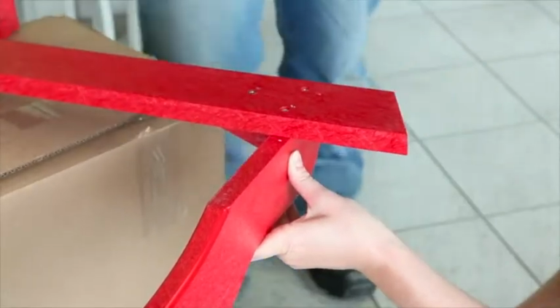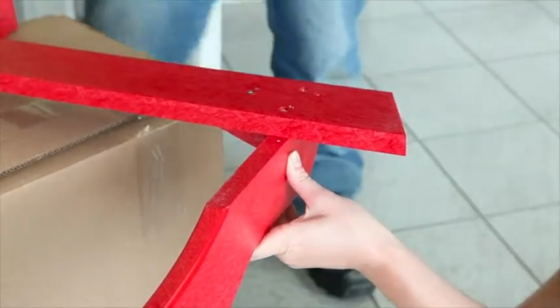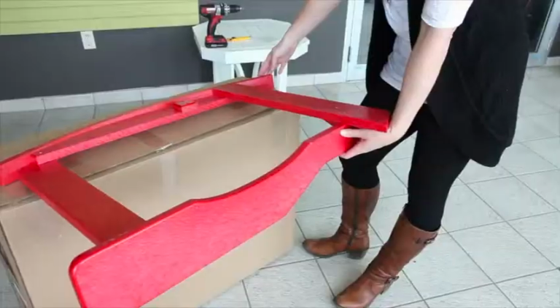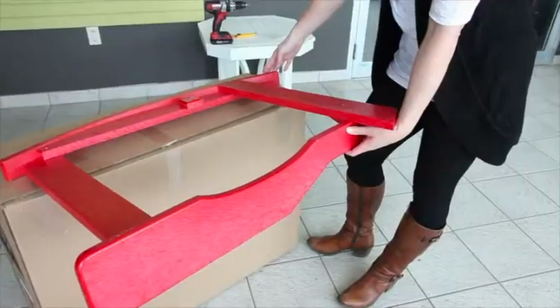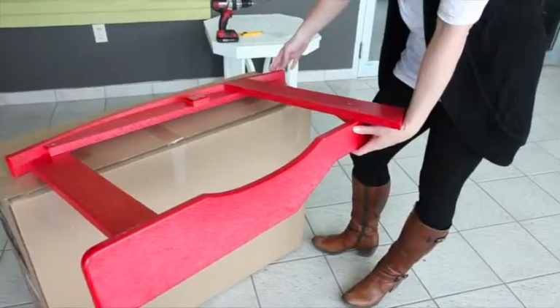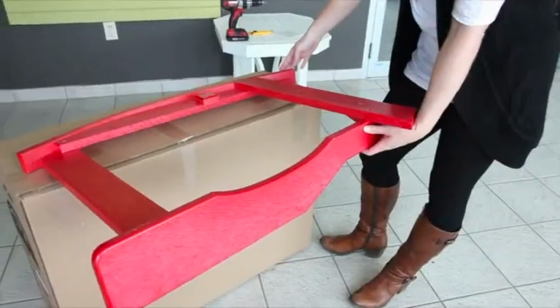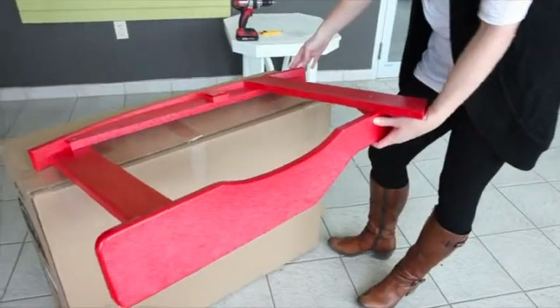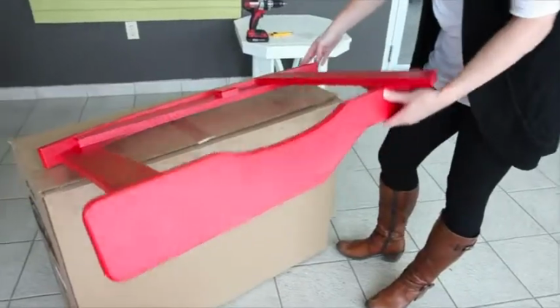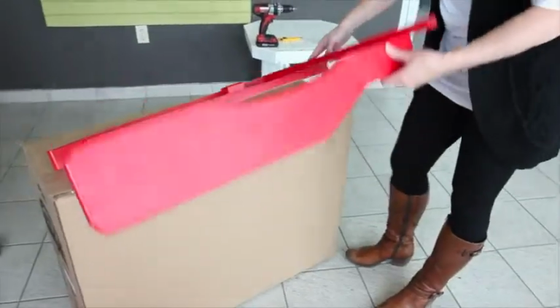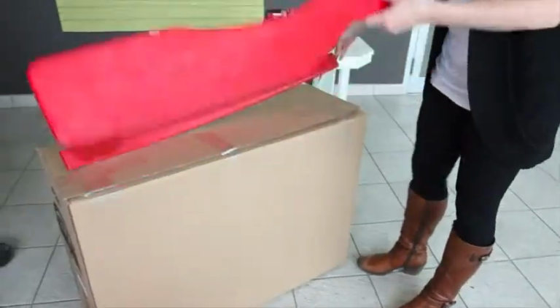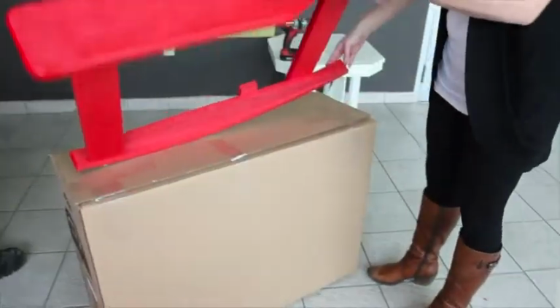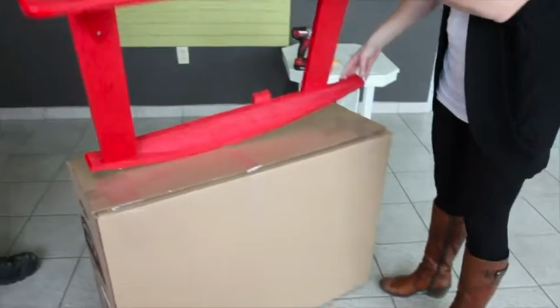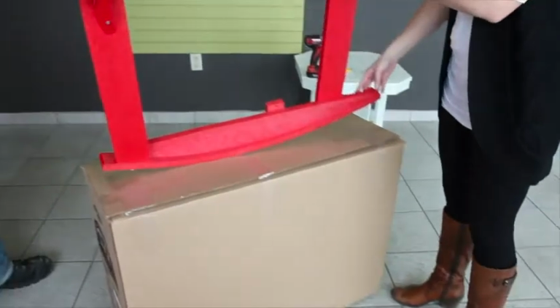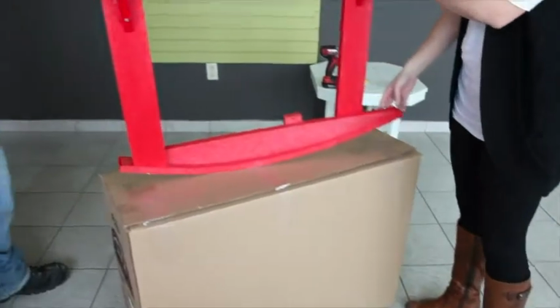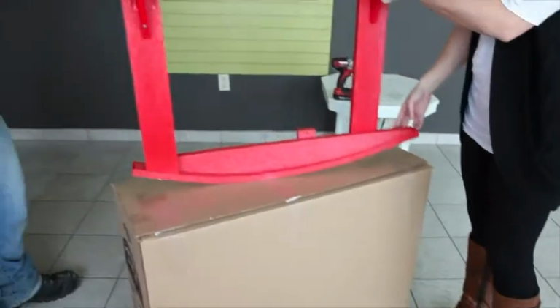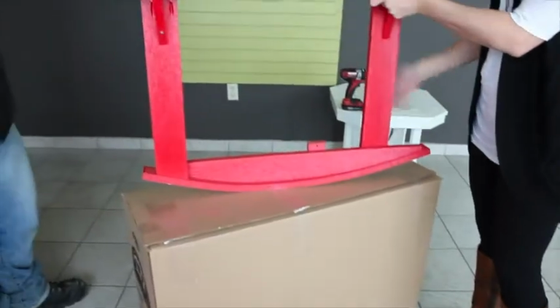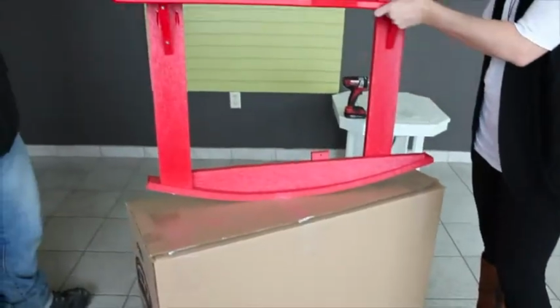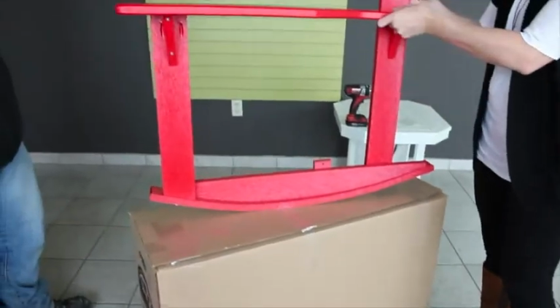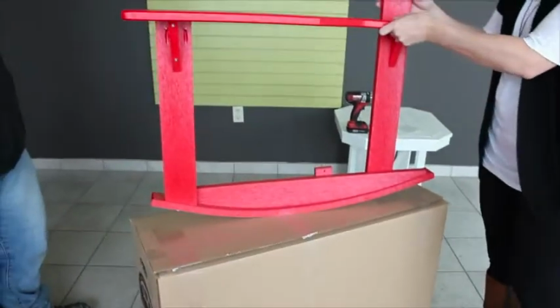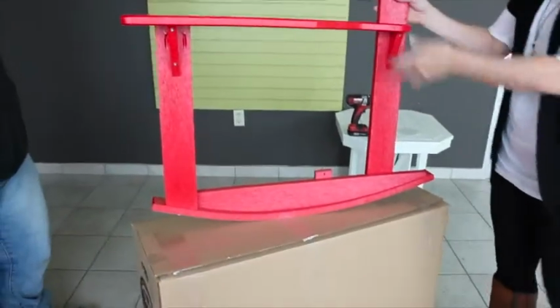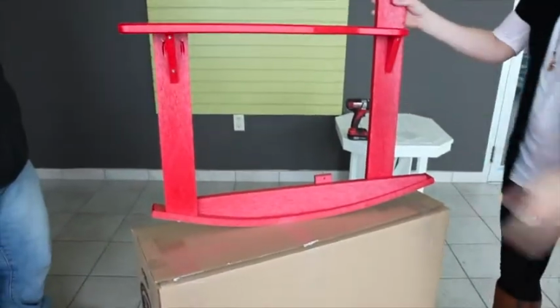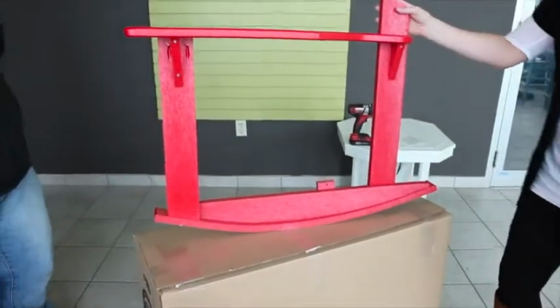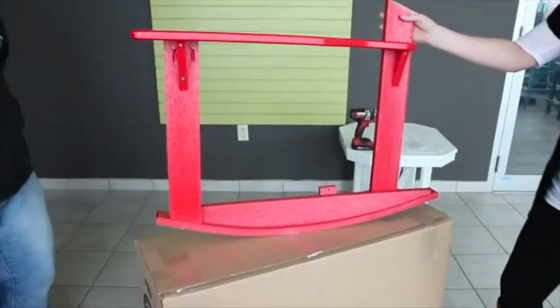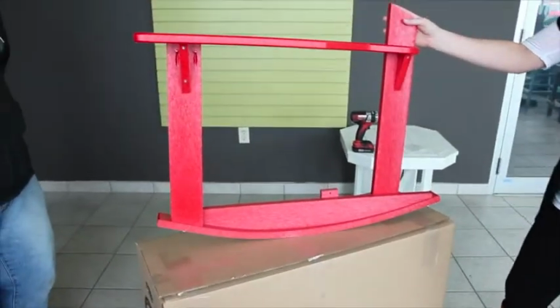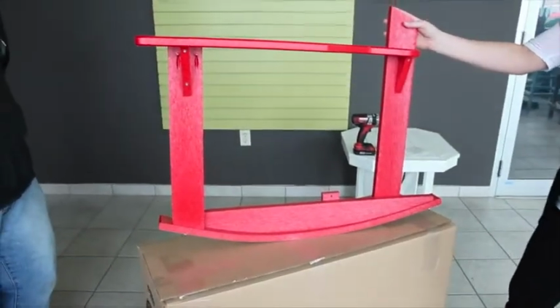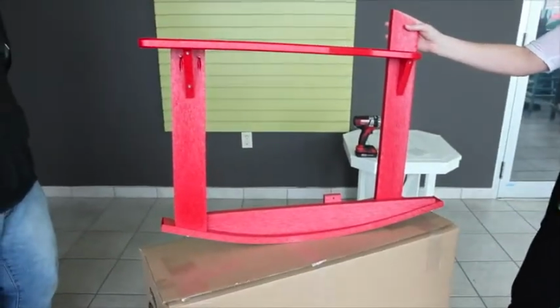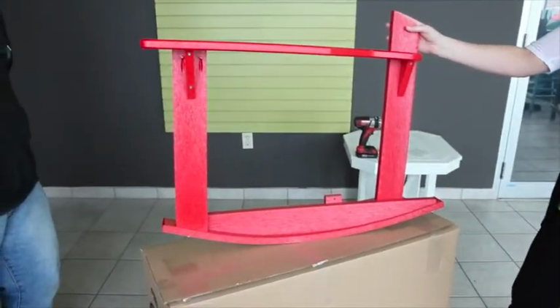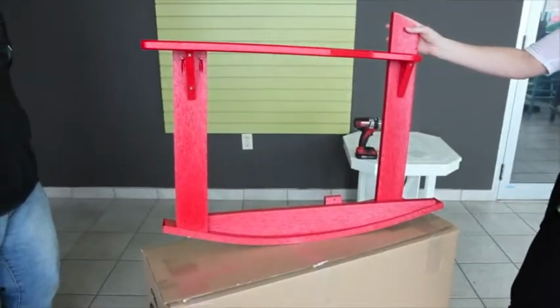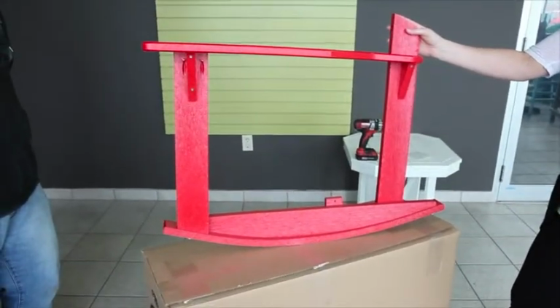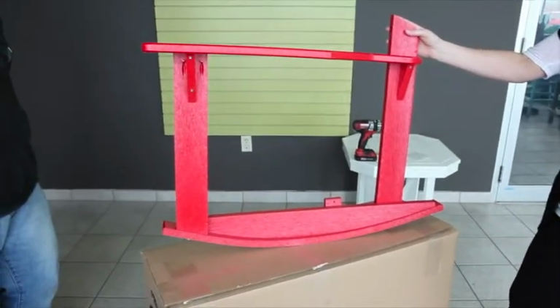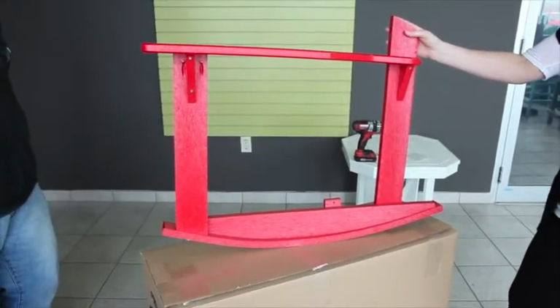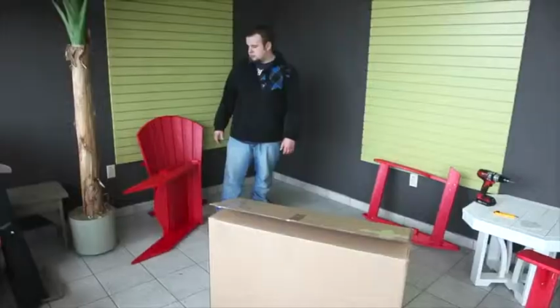You'll repeat this process for the other side. This is what the arms, legs, and the rocker will look like once they're assembled.